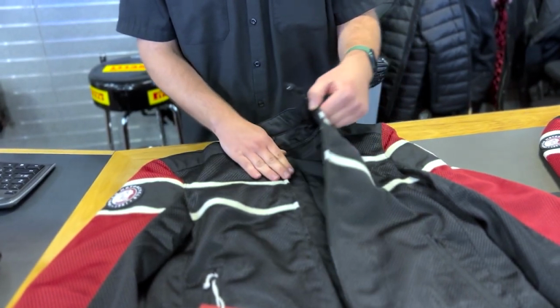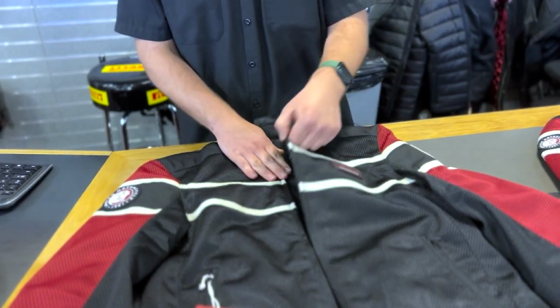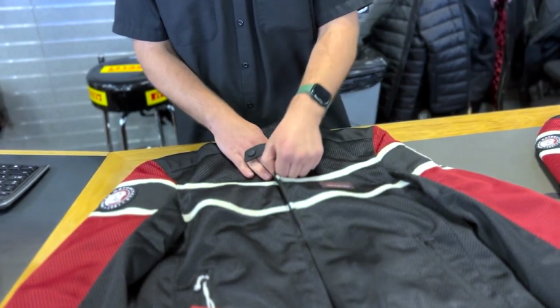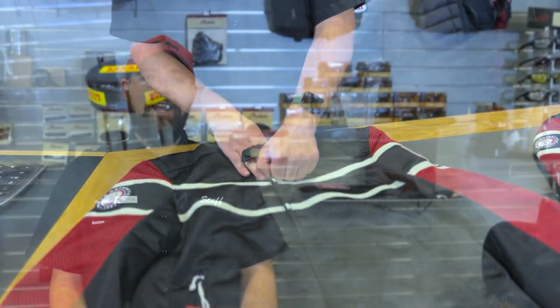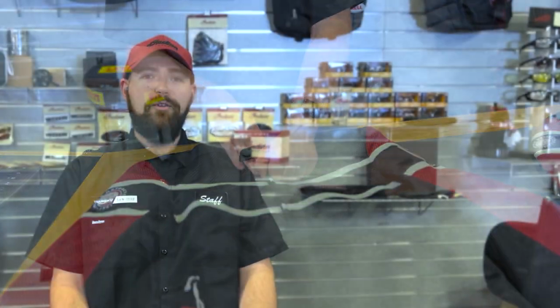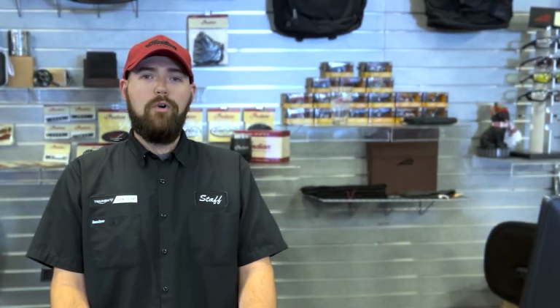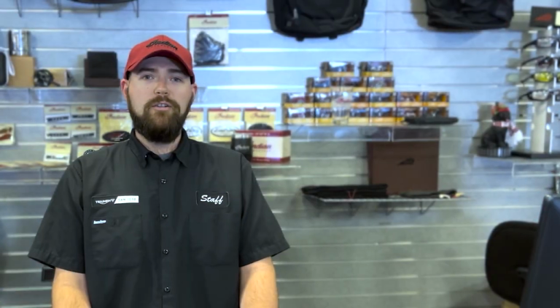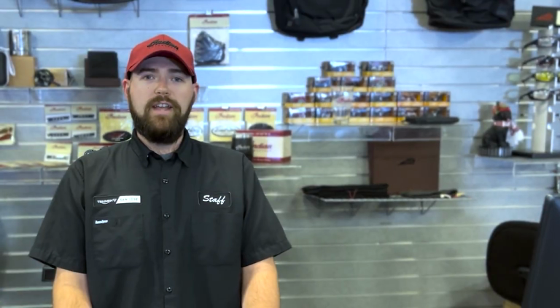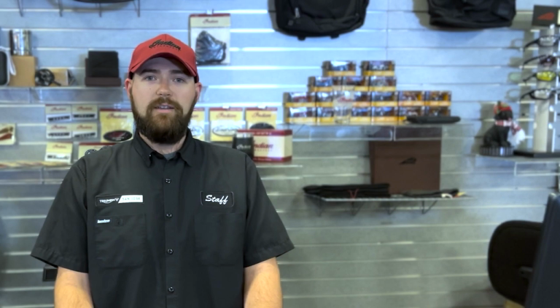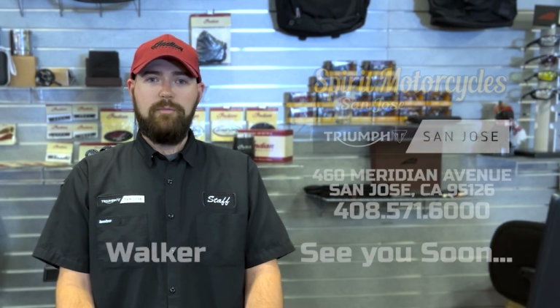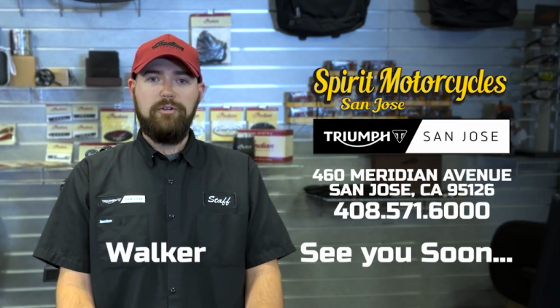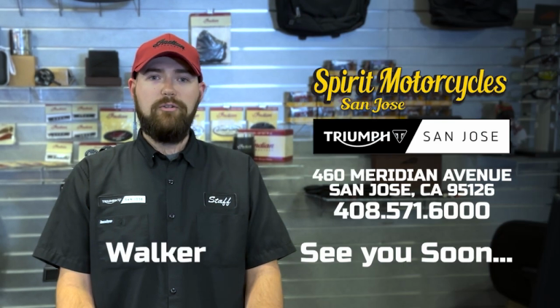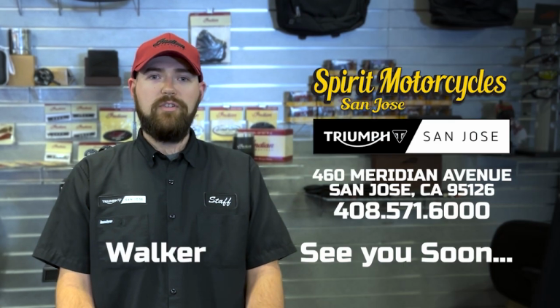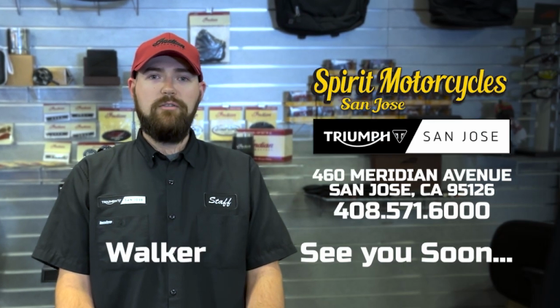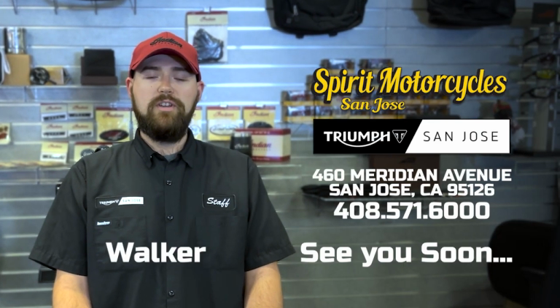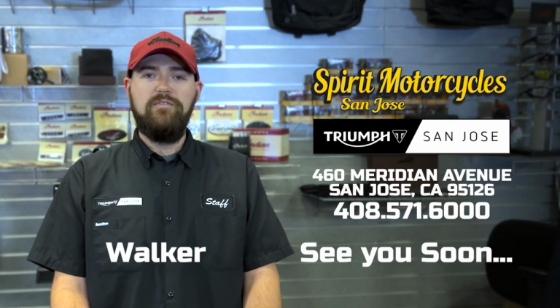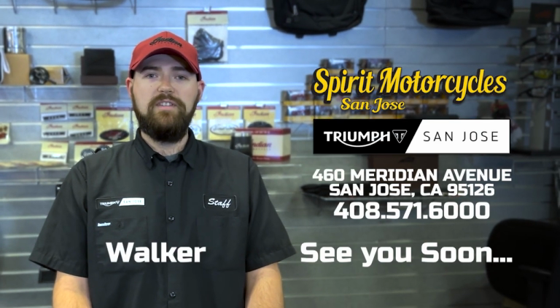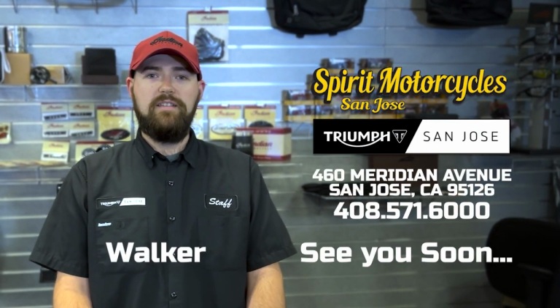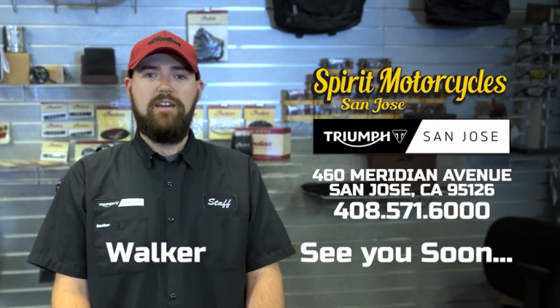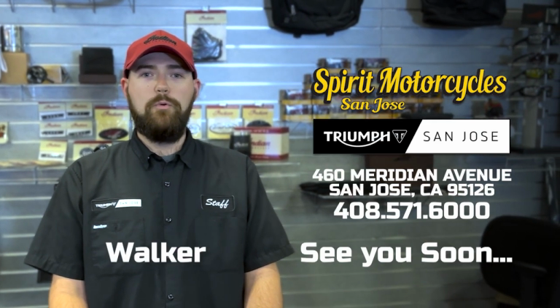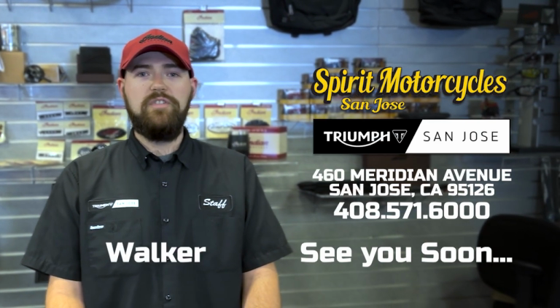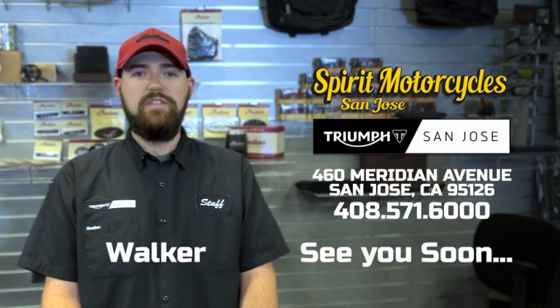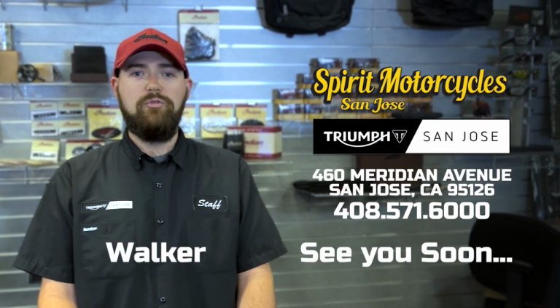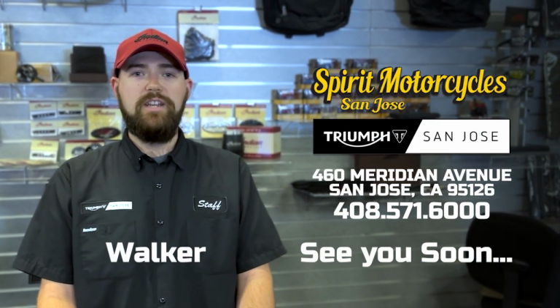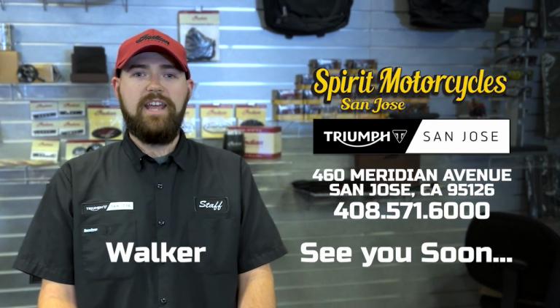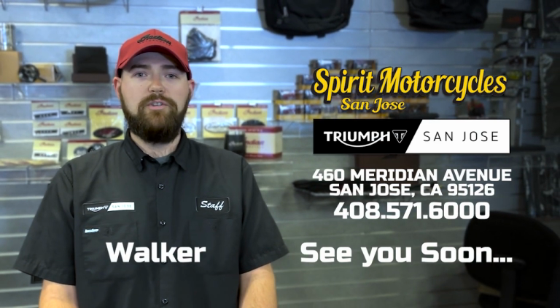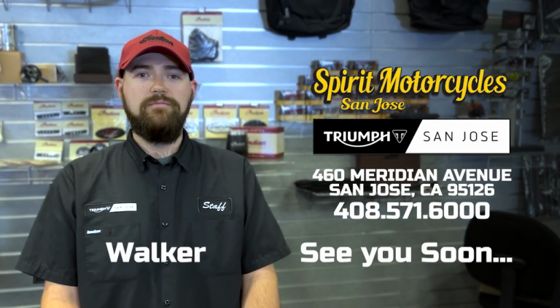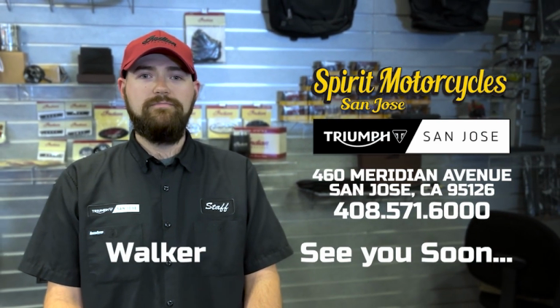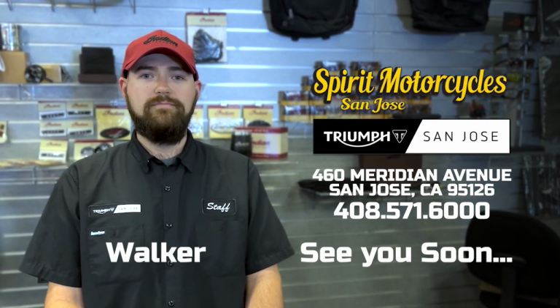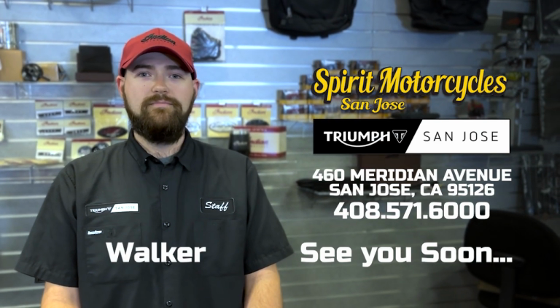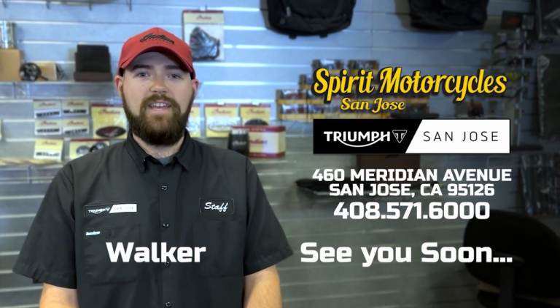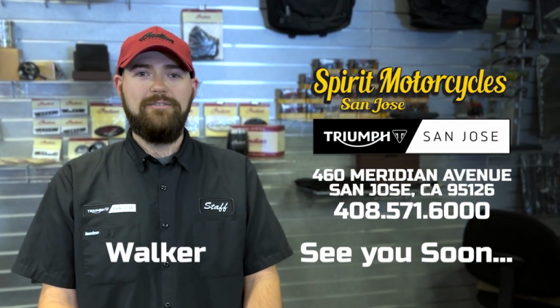Again, my name is Walker down at Spirit Motorcycles. Come visit us at 460 Meridian Avenue. Thank you.